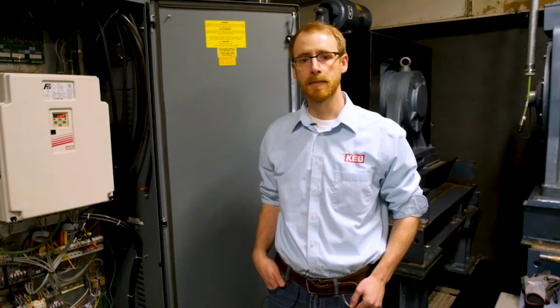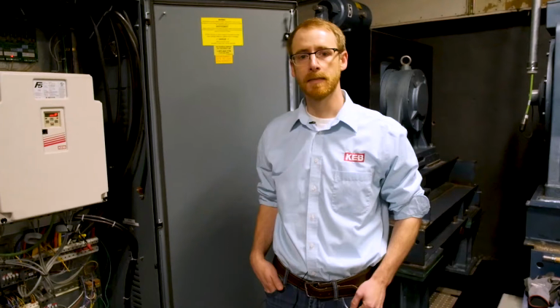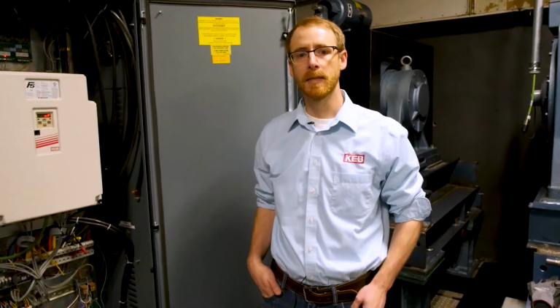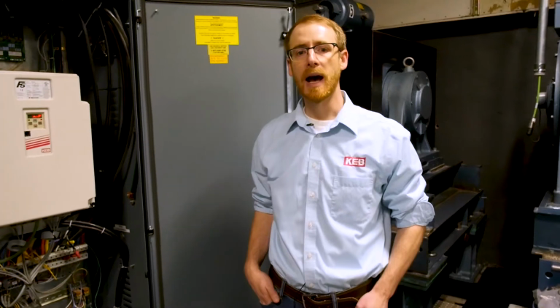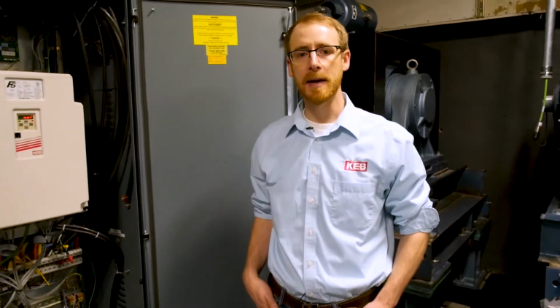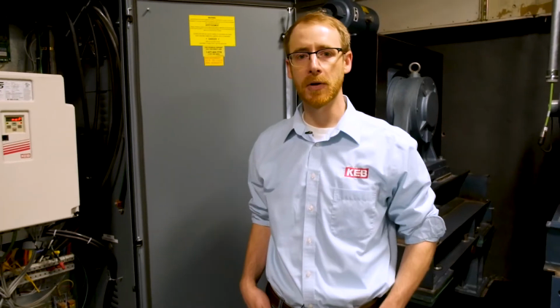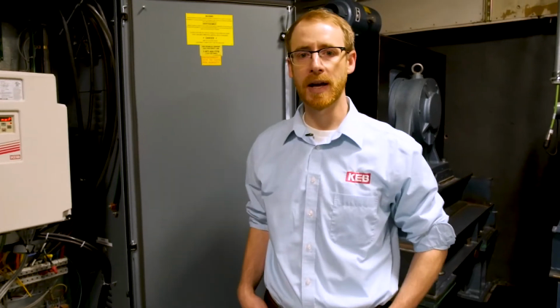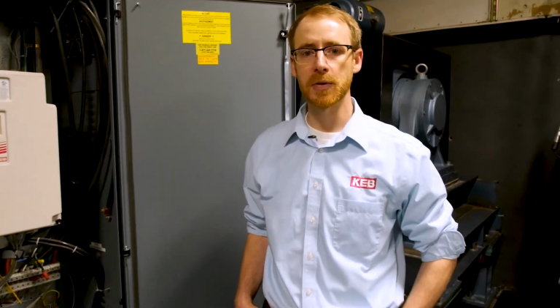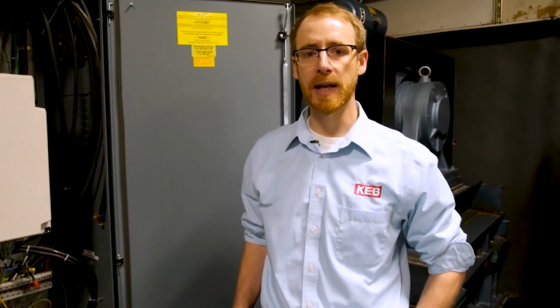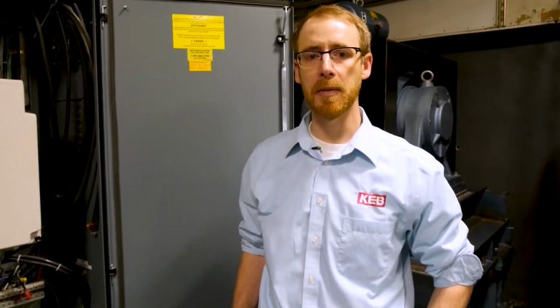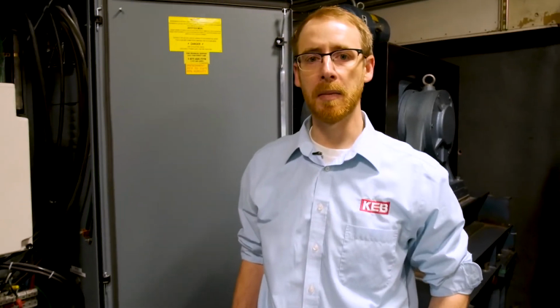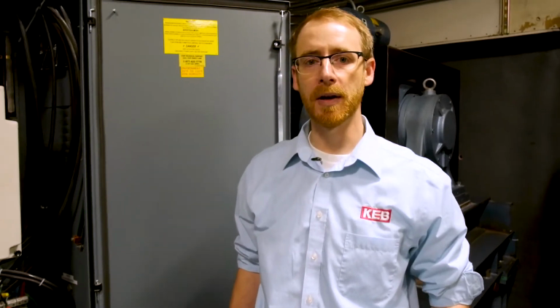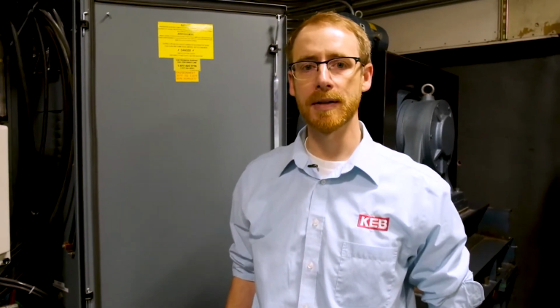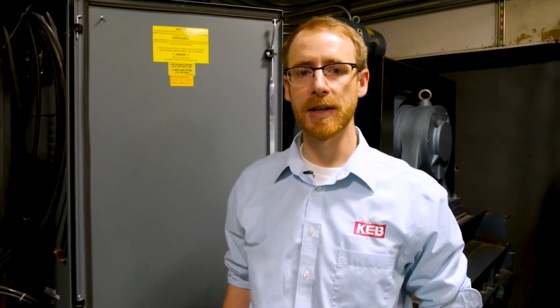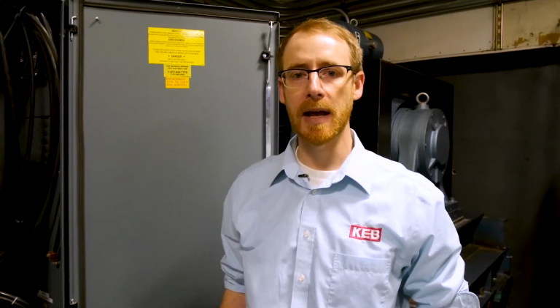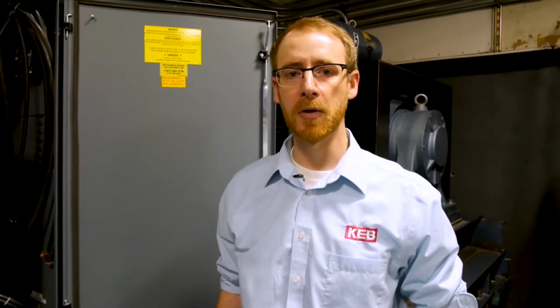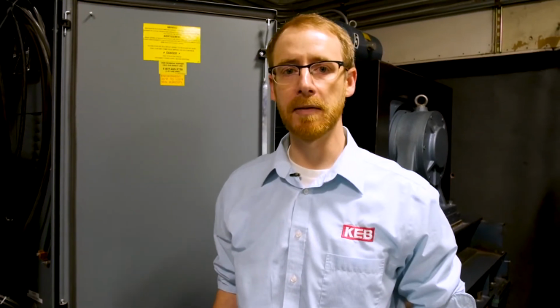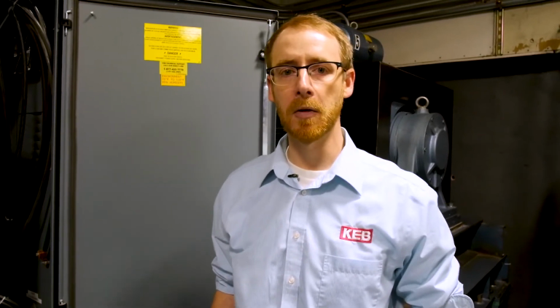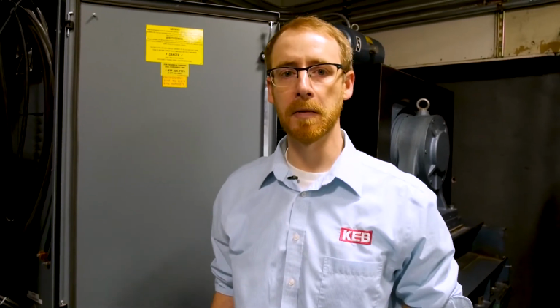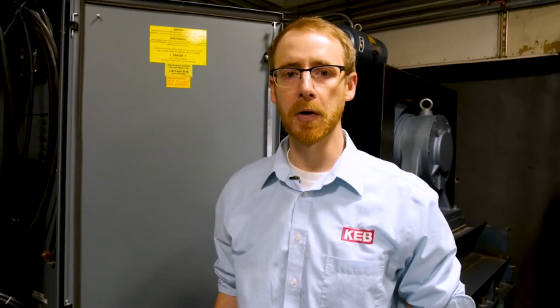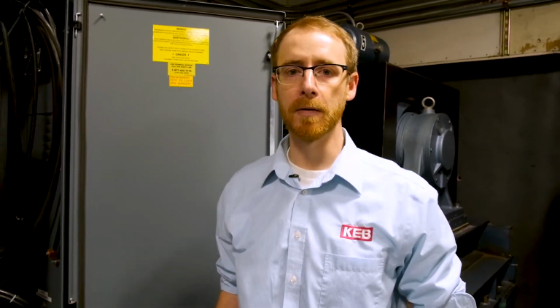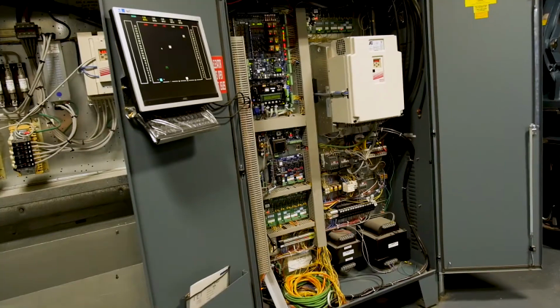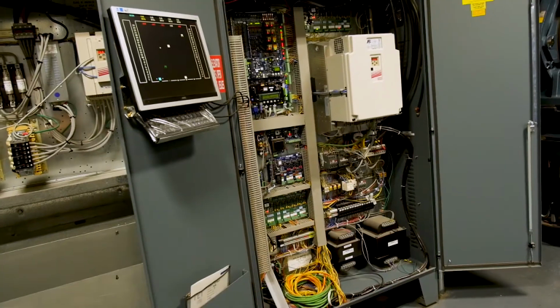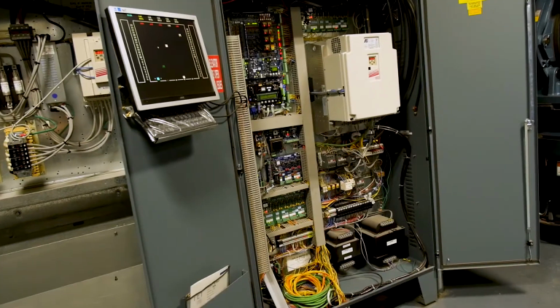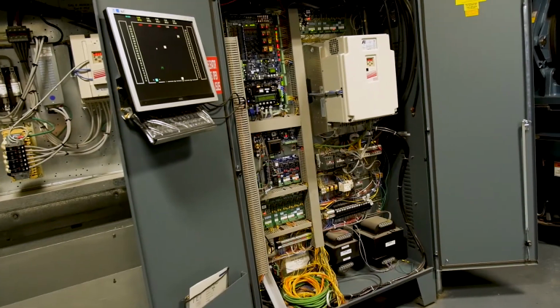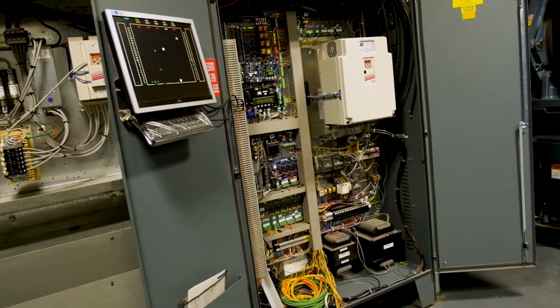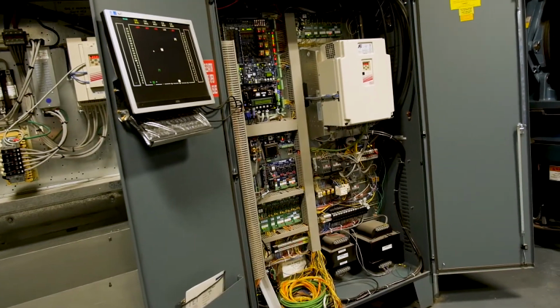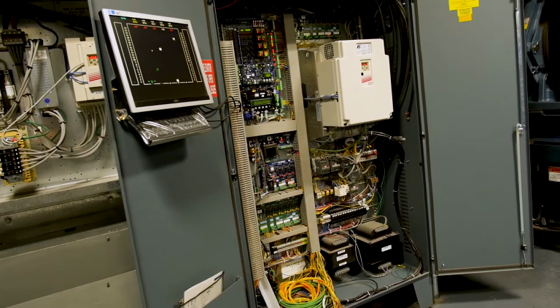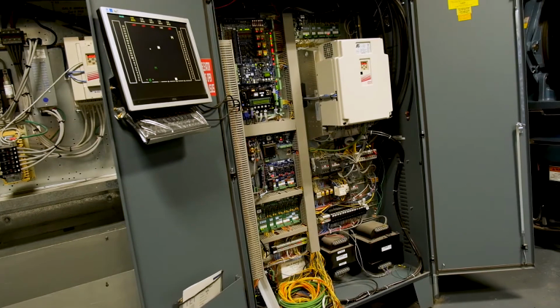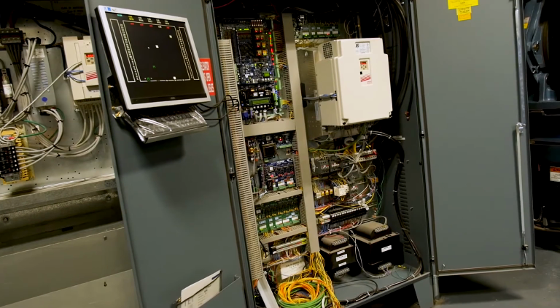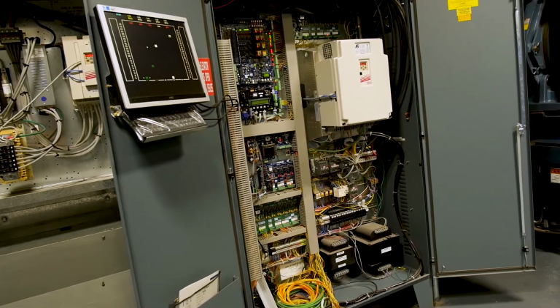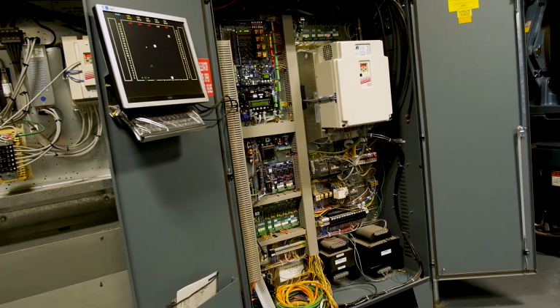Hi, I'm Tony Heiser with KB America. Today I'm going to give an overview of line regen systems for elevator applications.